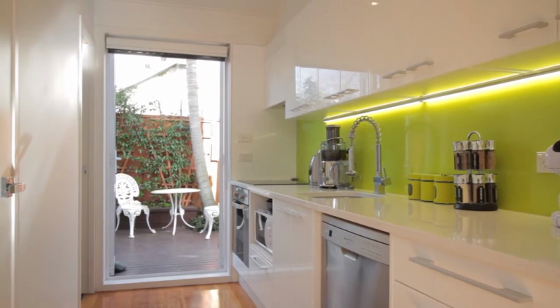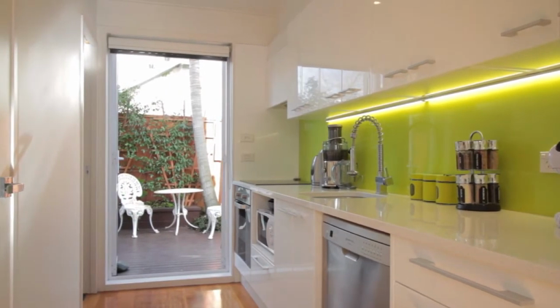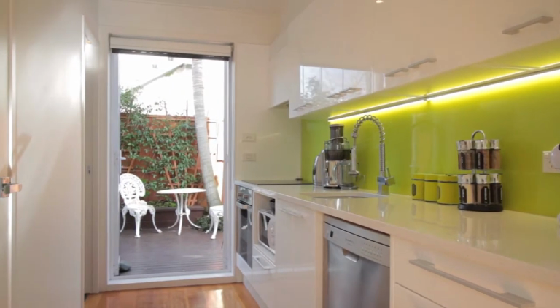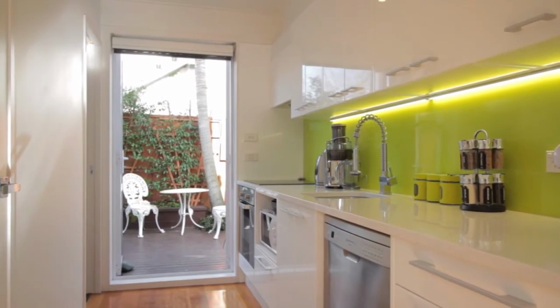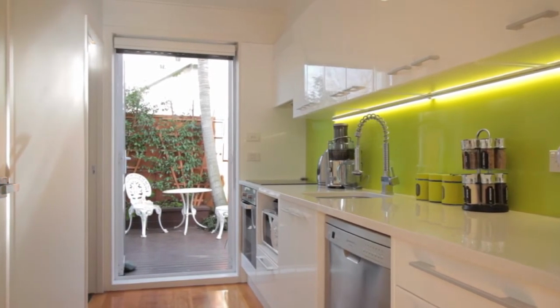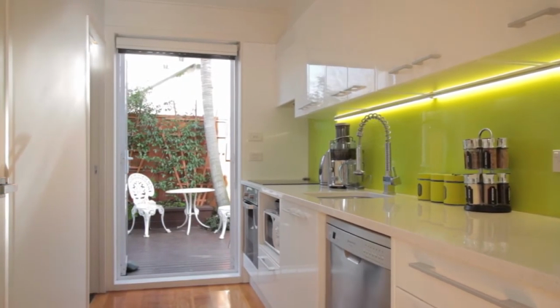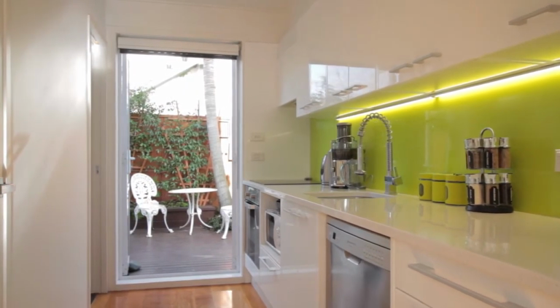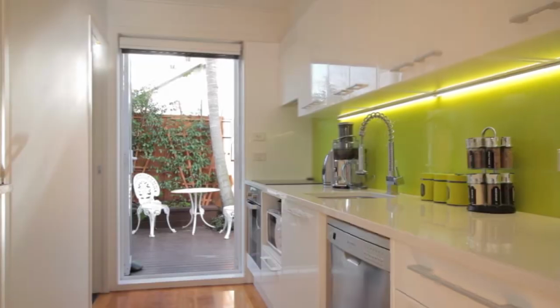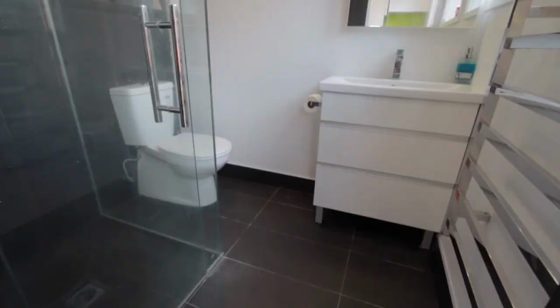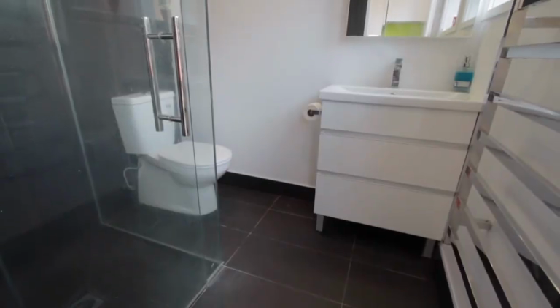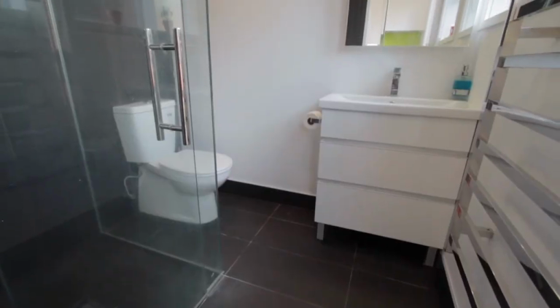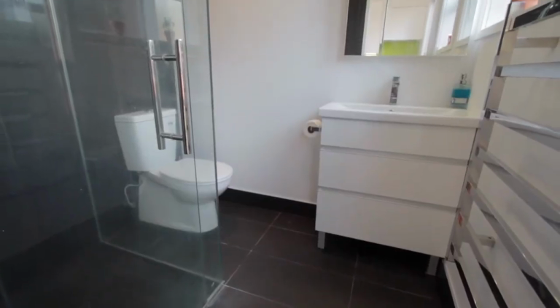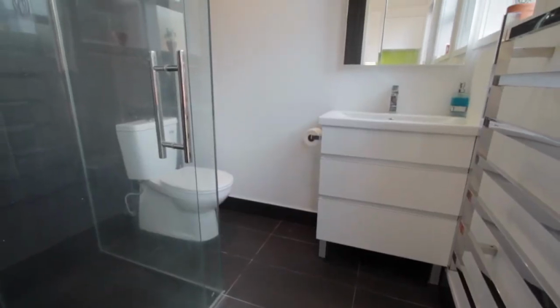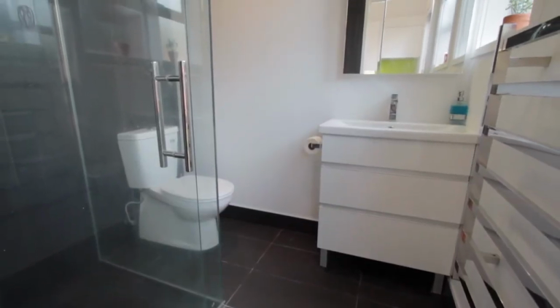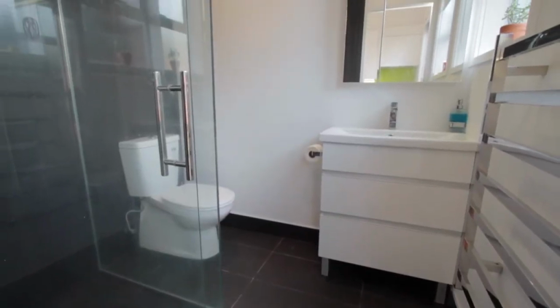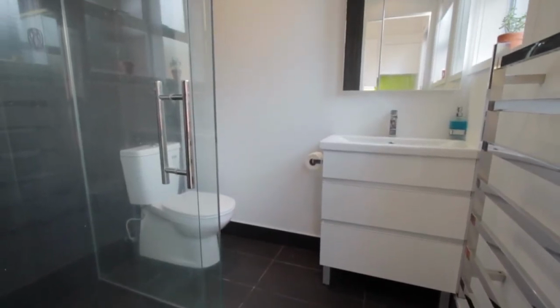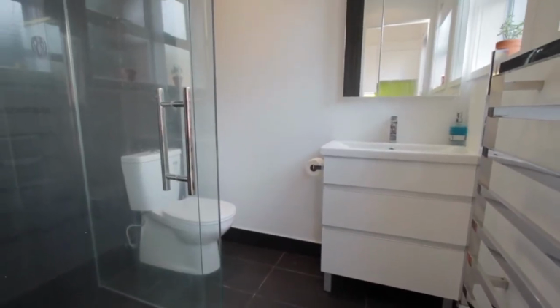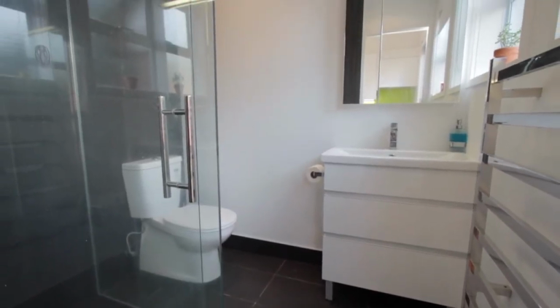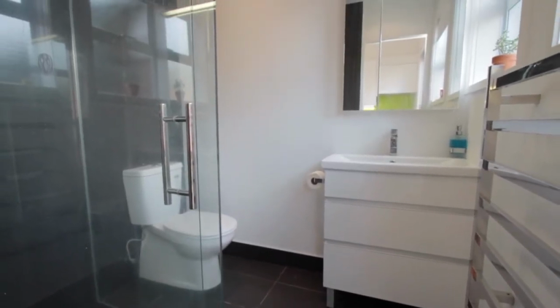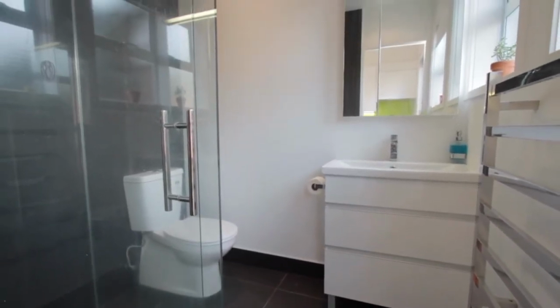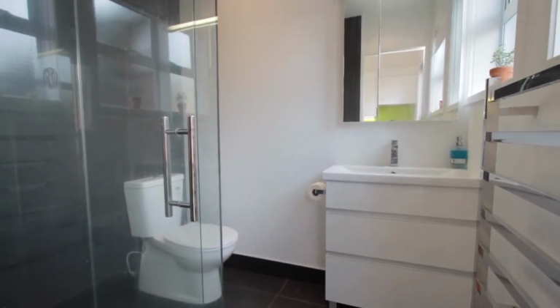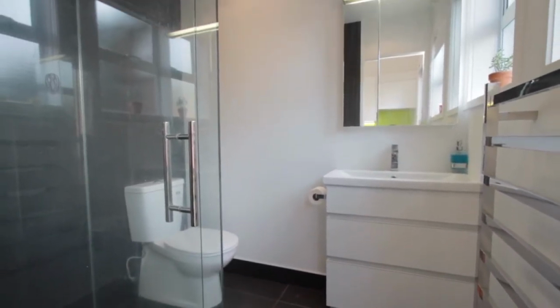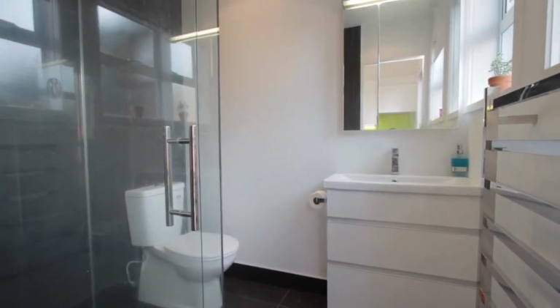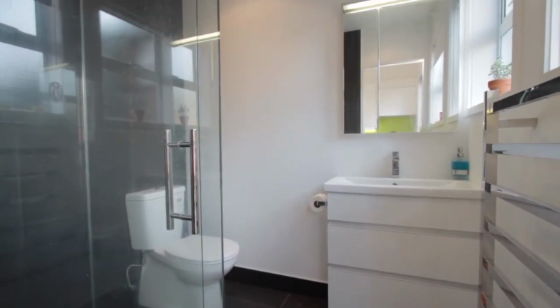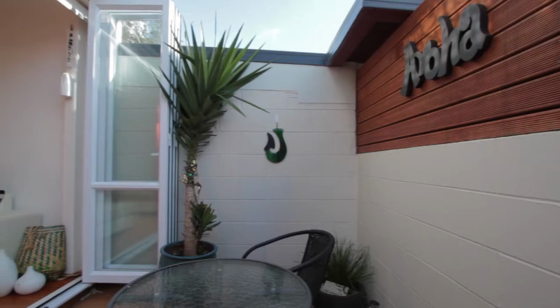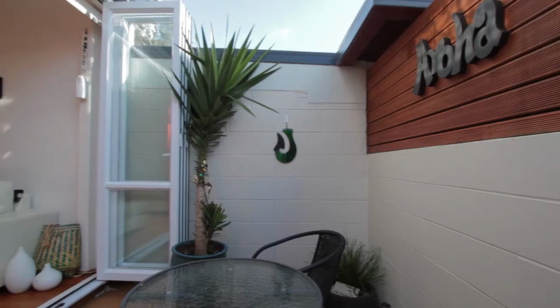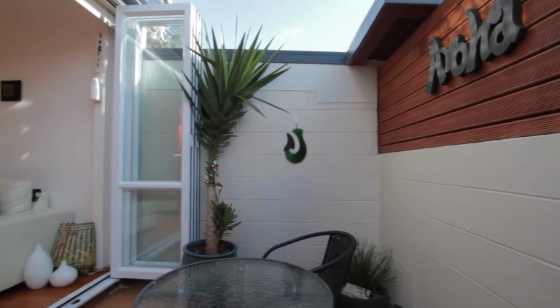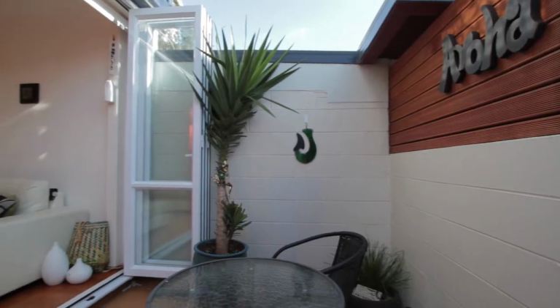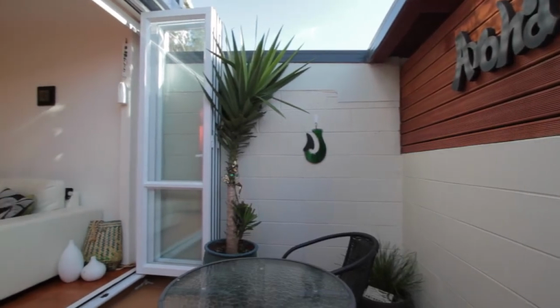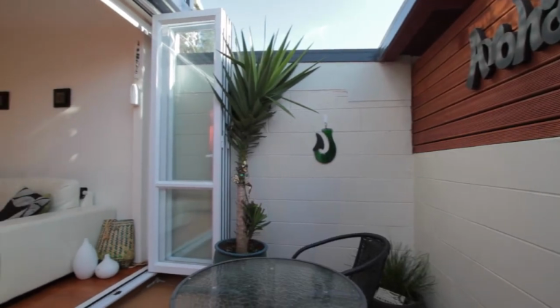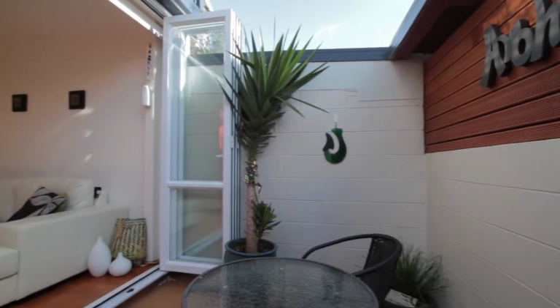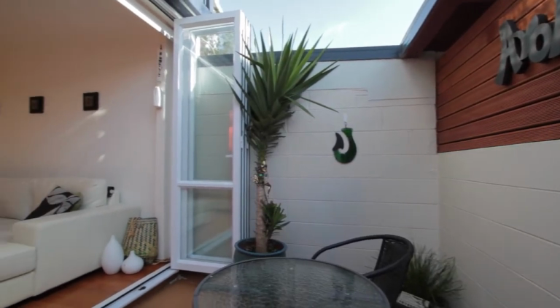The bathroom and the kitchen — I don't know if they're brand new, but they're basically brand new. And you can't lose.